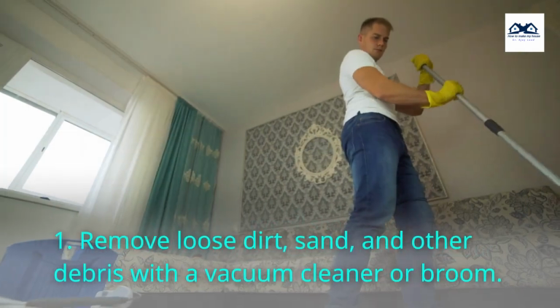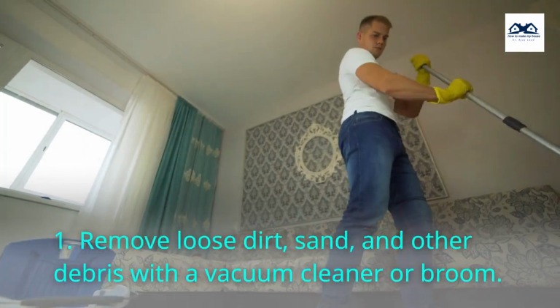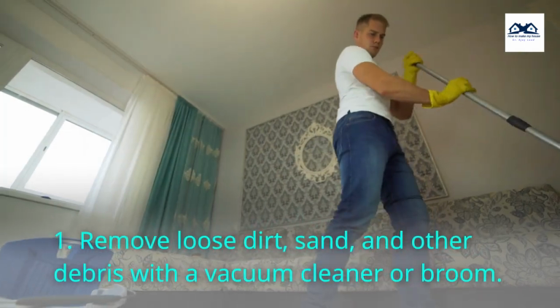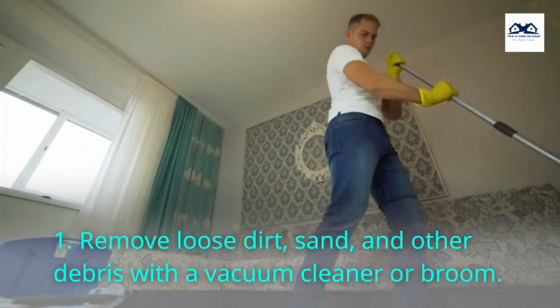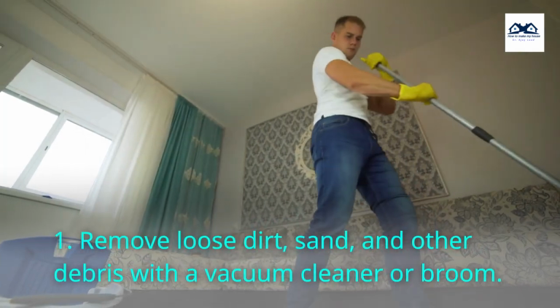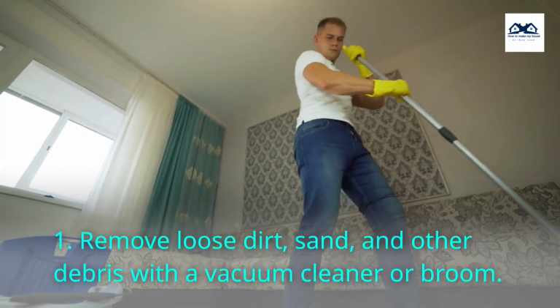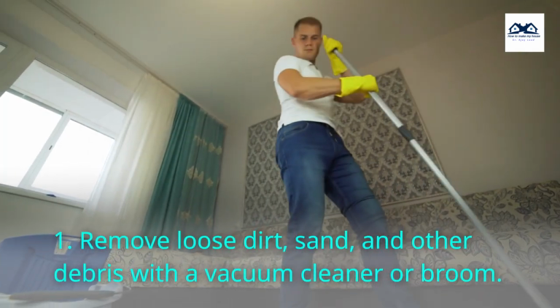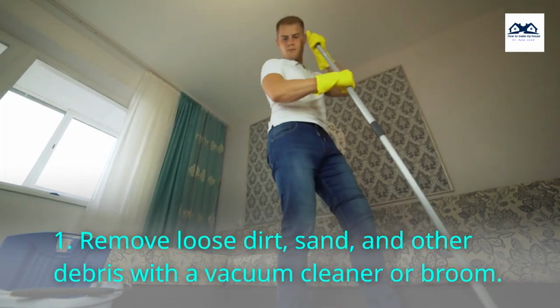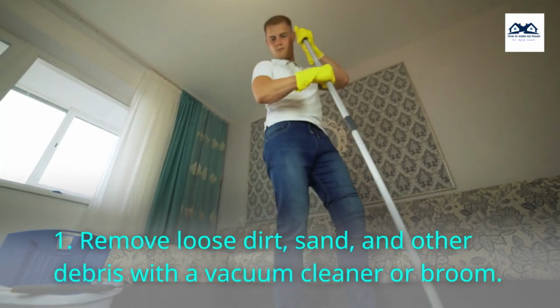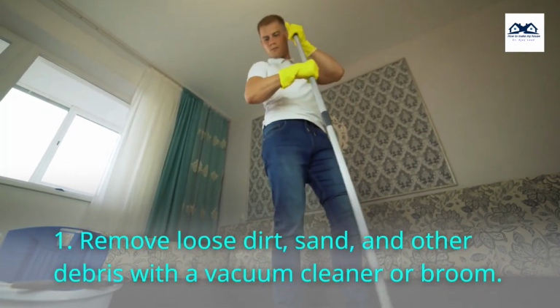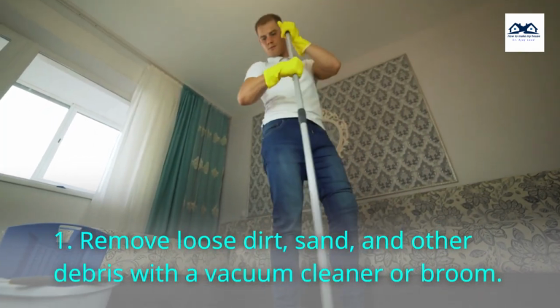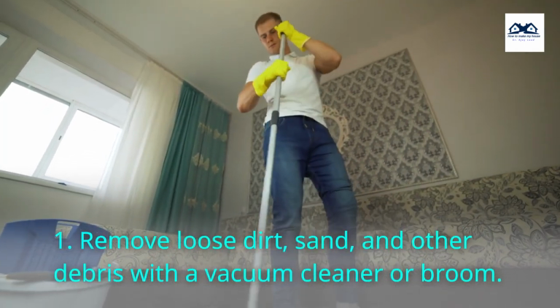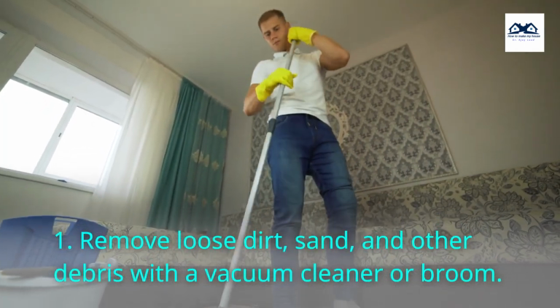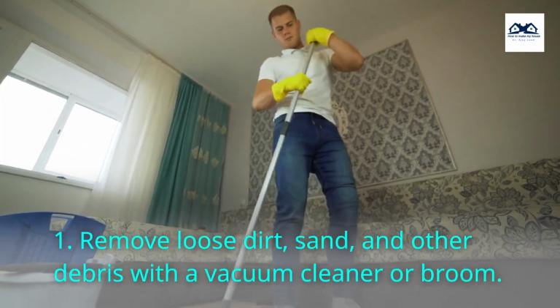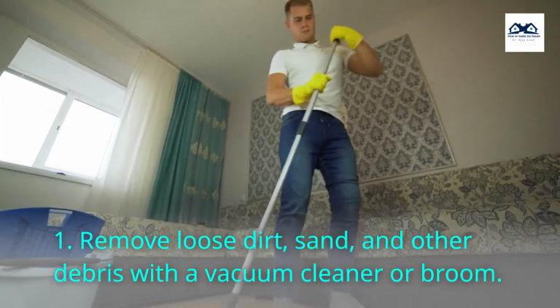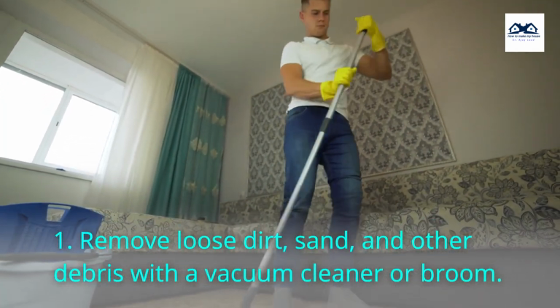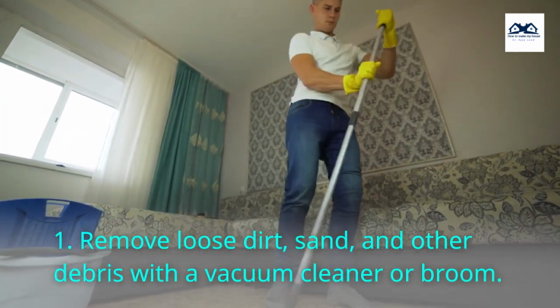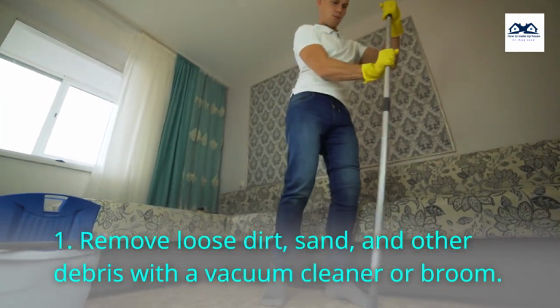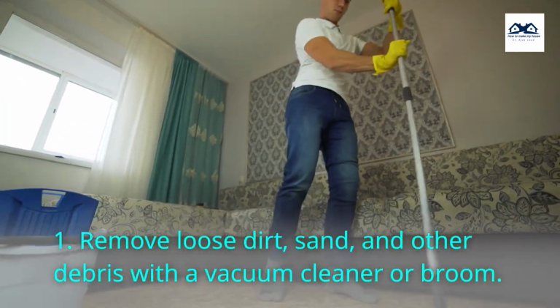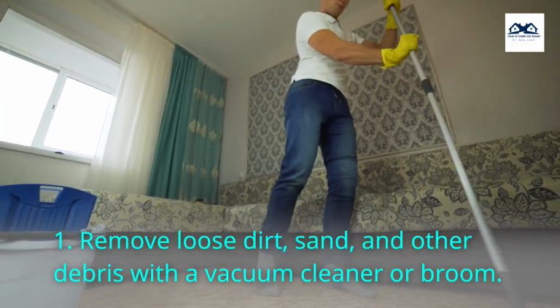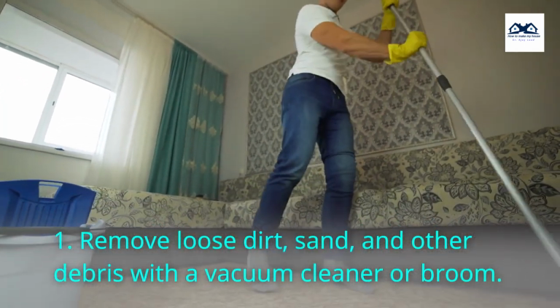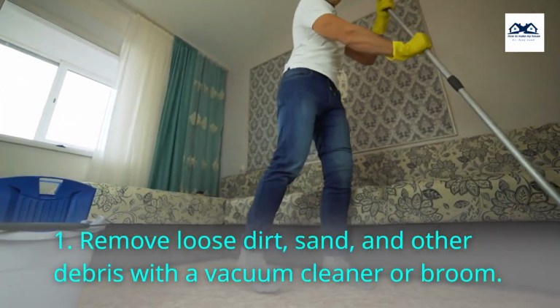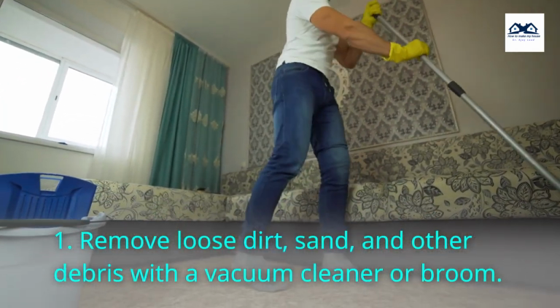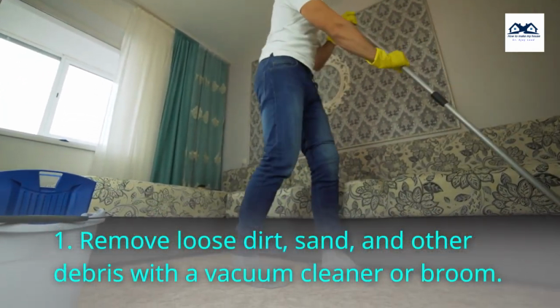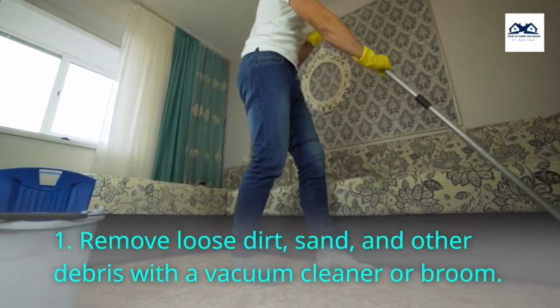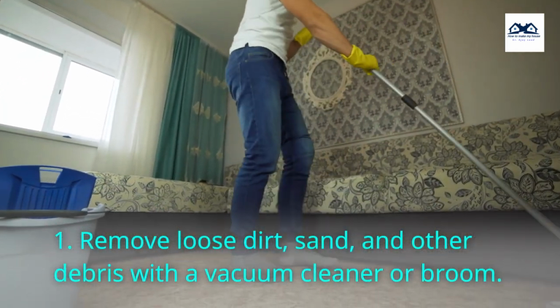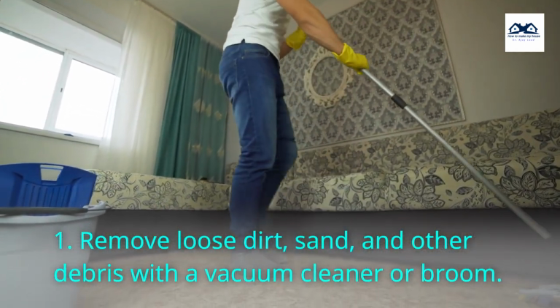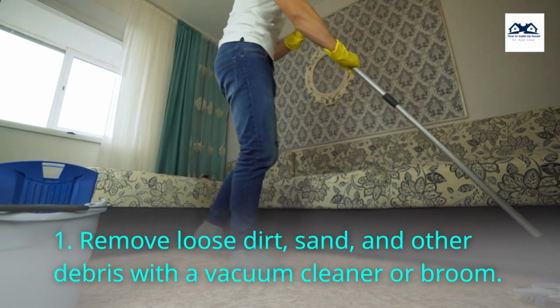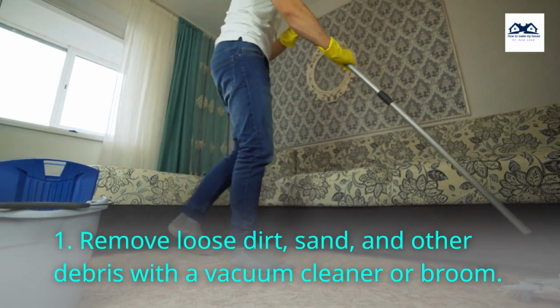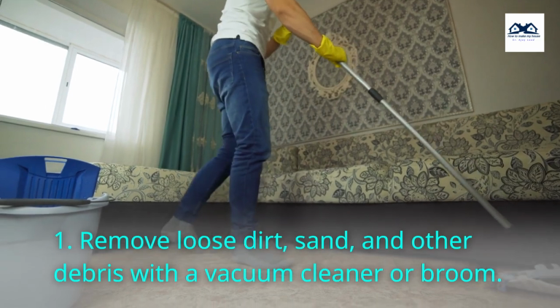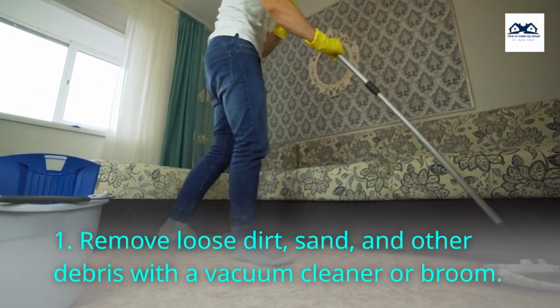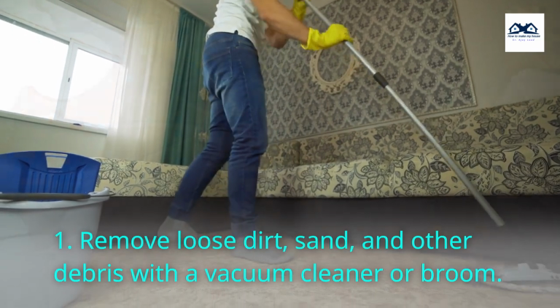Step 1. Remove loose dirt, sand, and other debris with a vacuum cleaner or broom.